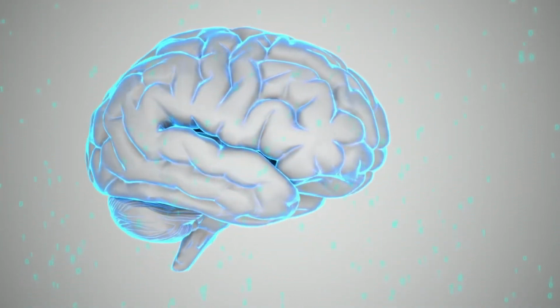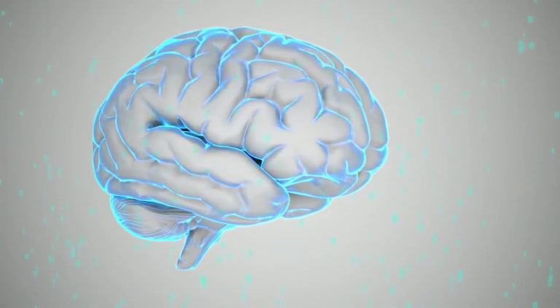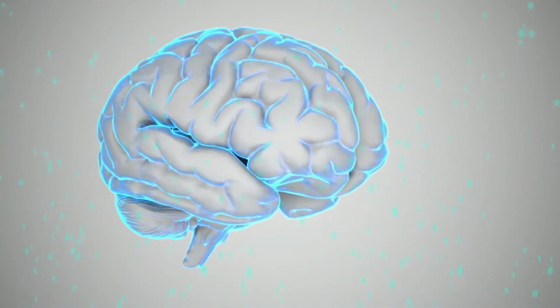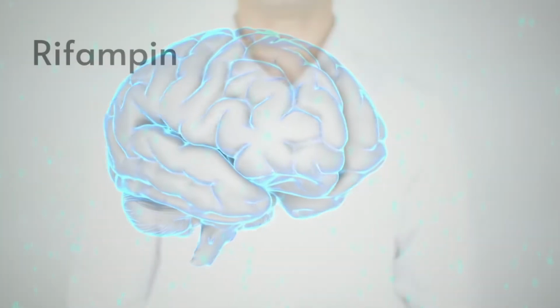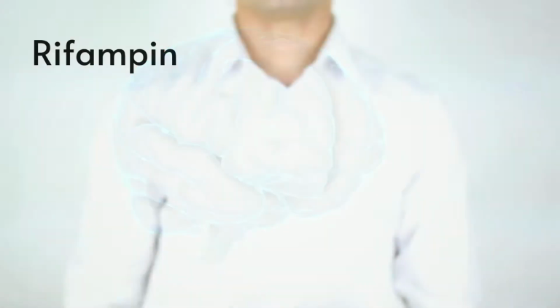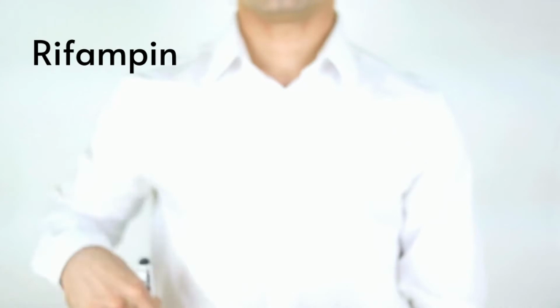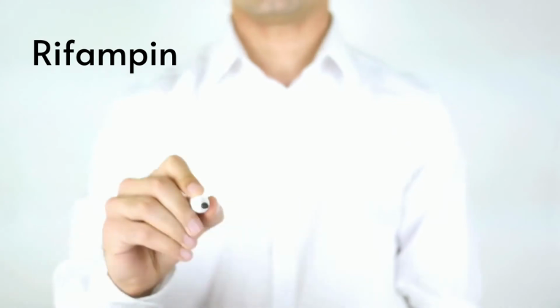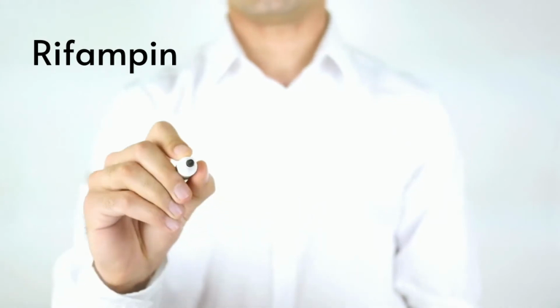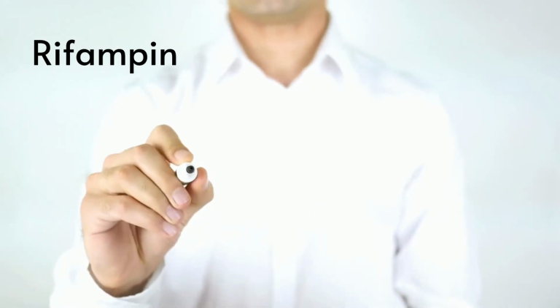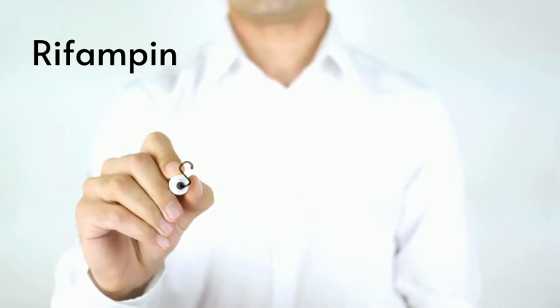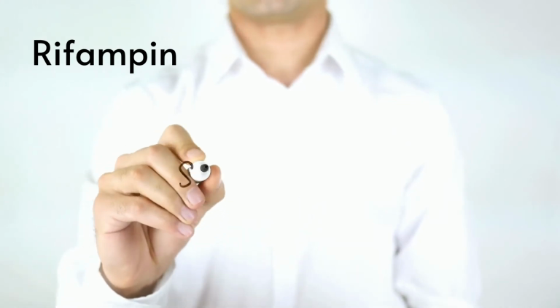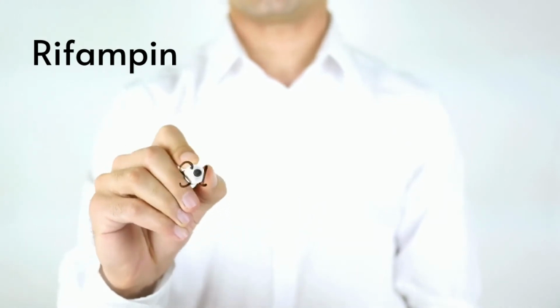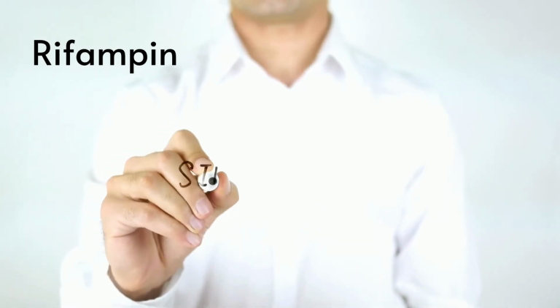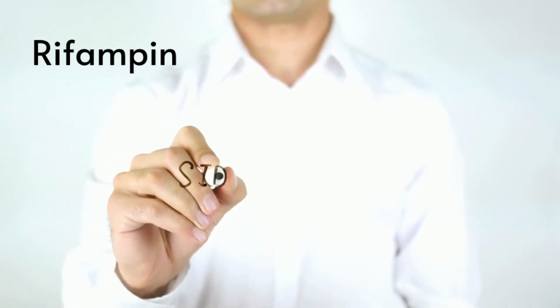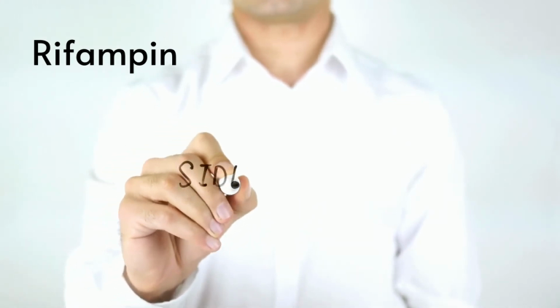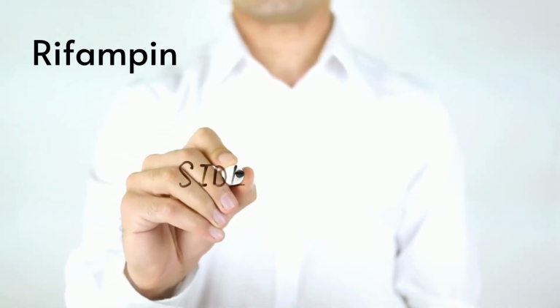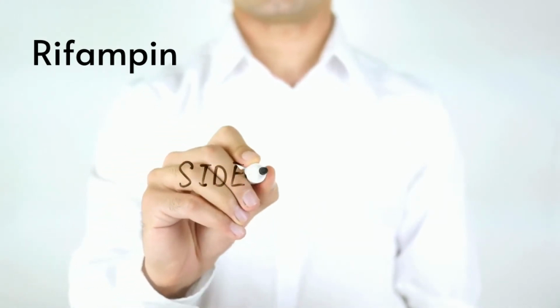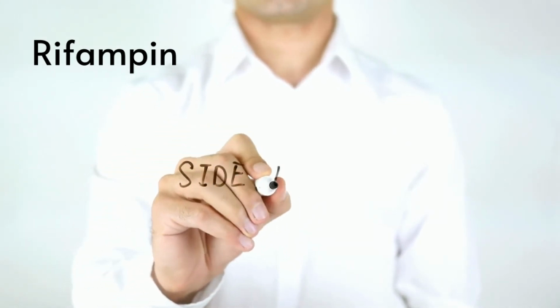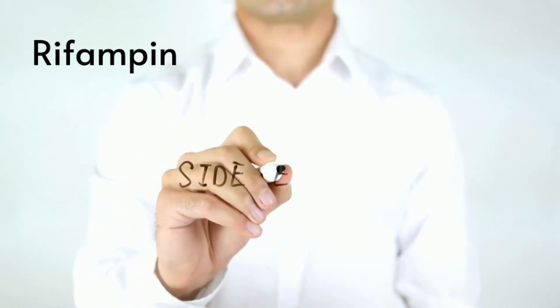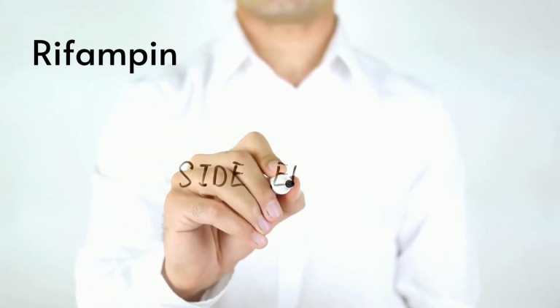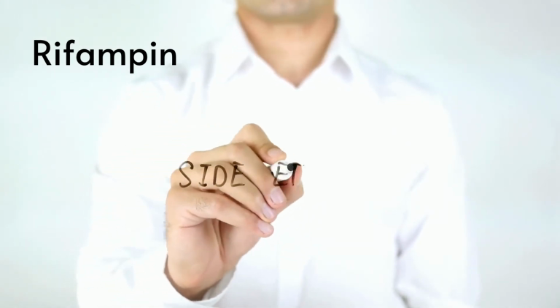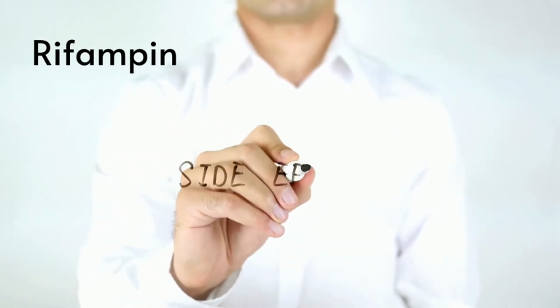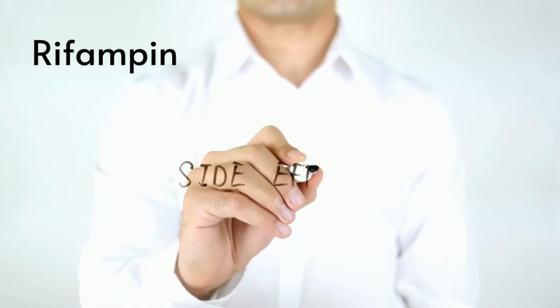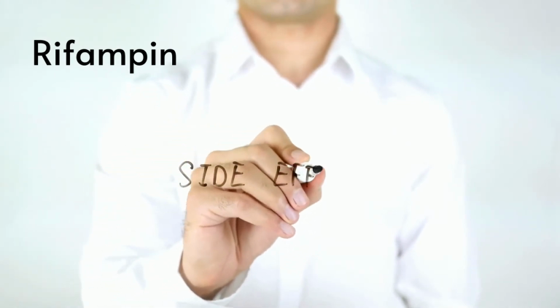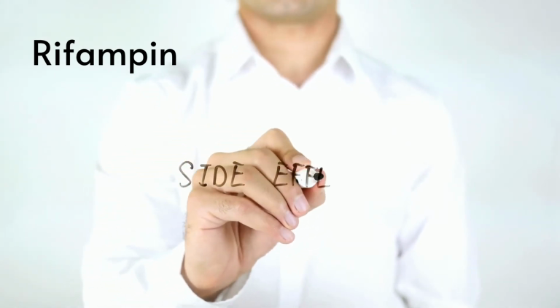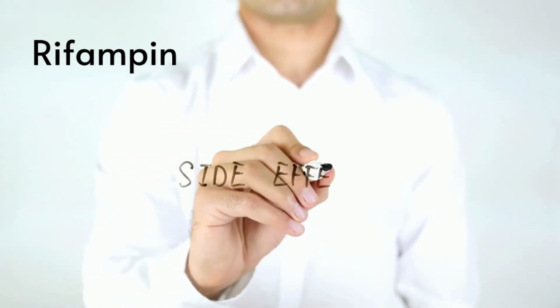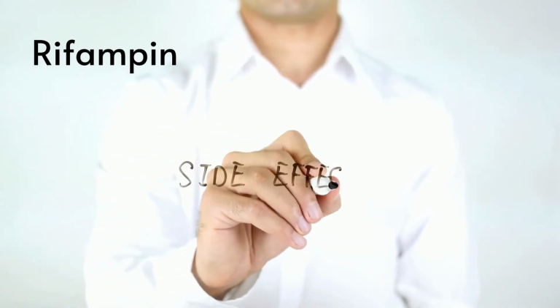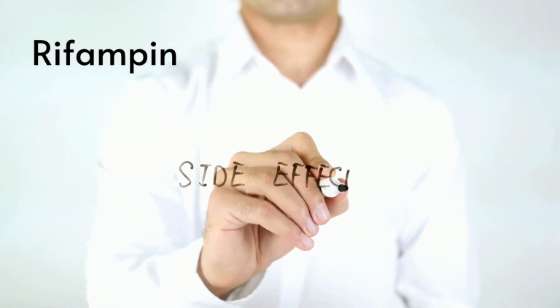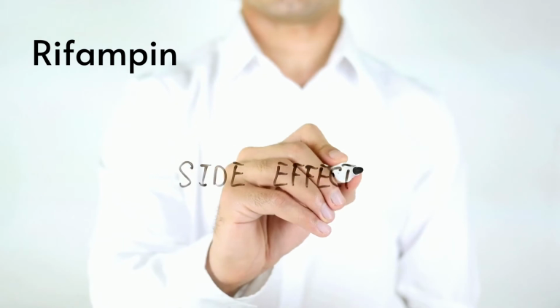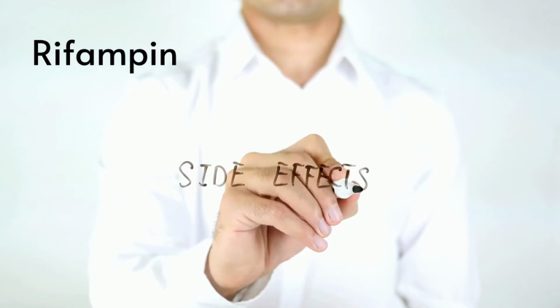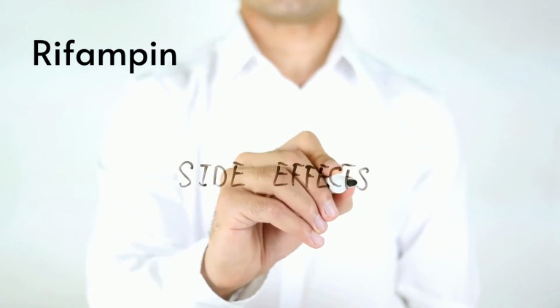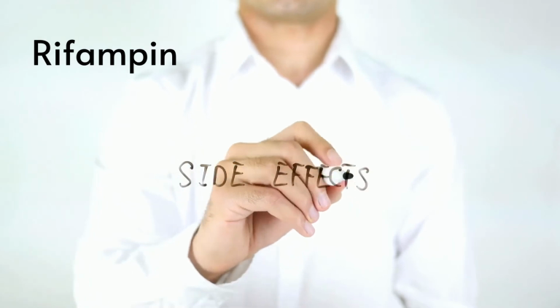Probably the most common side effect of rifampin is due to its red color. It is partially excreted in the urine, turning it an orange color.